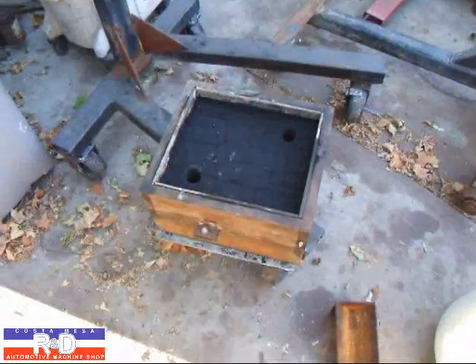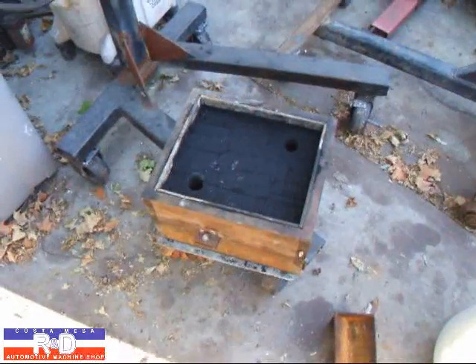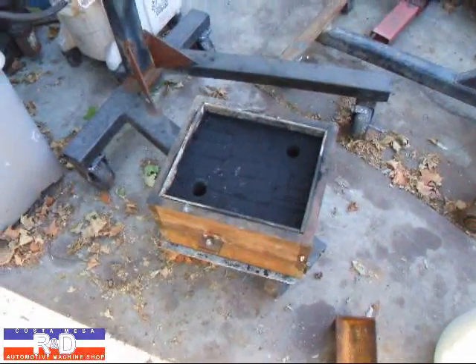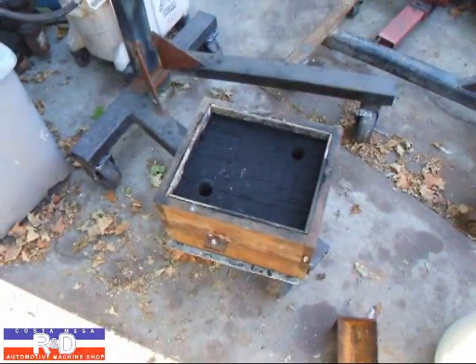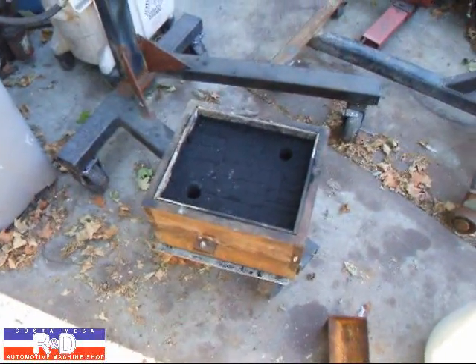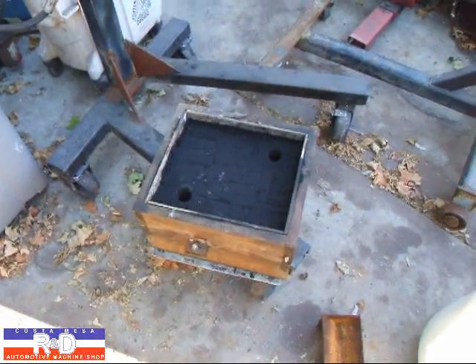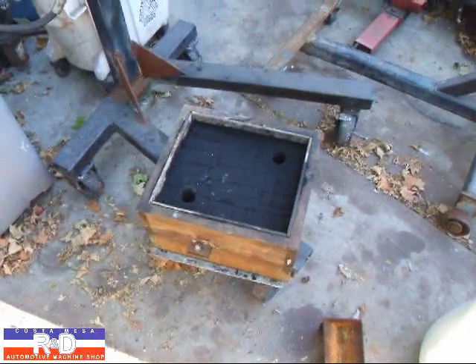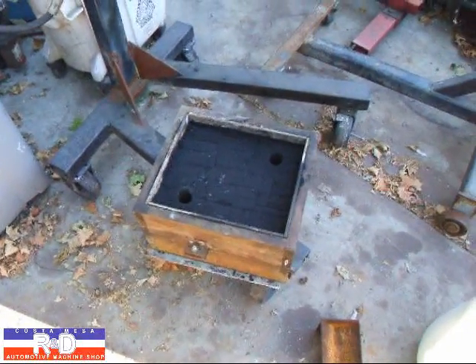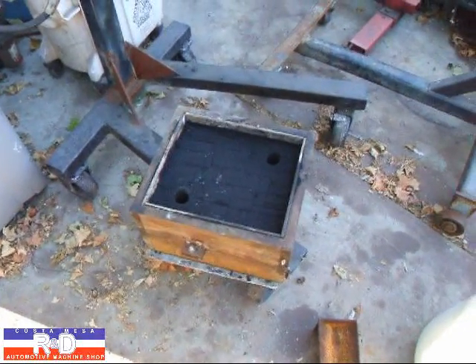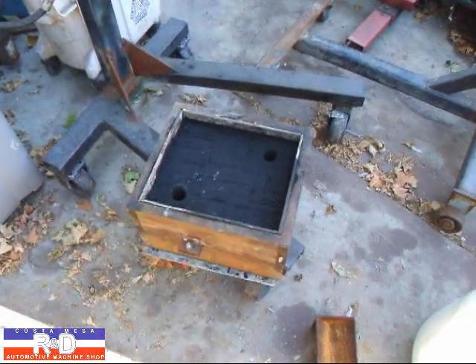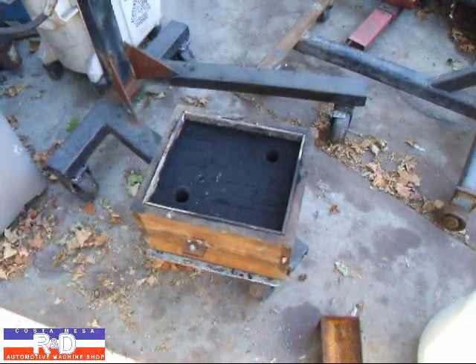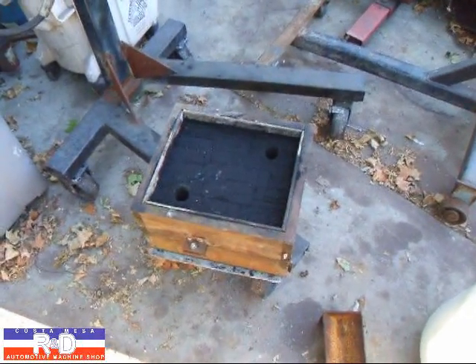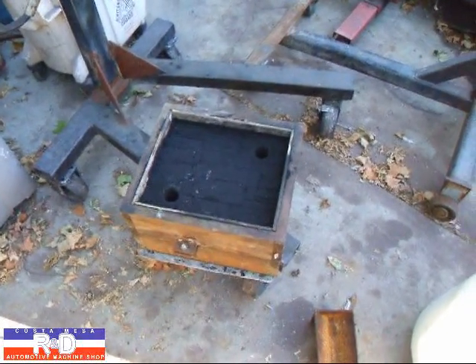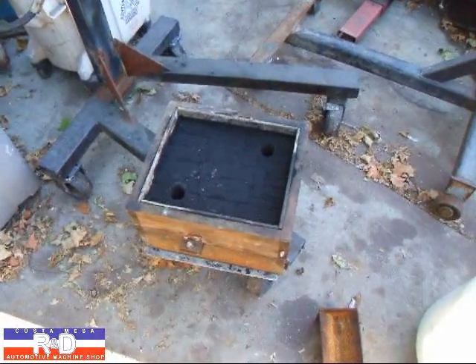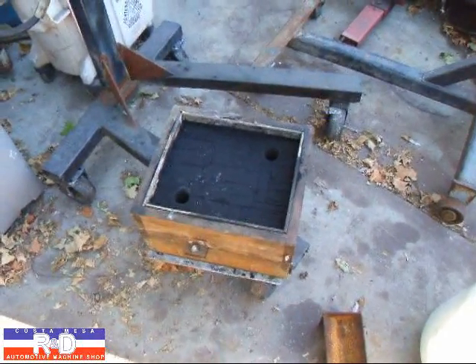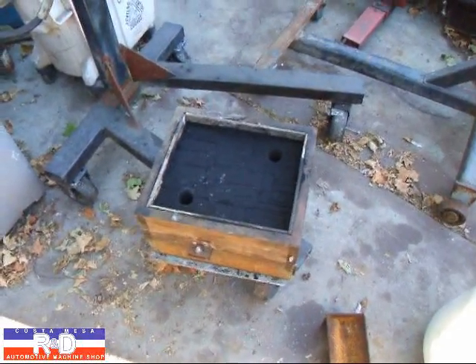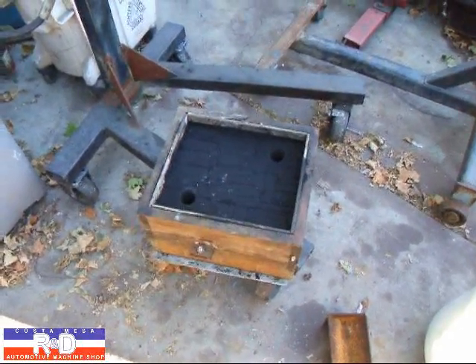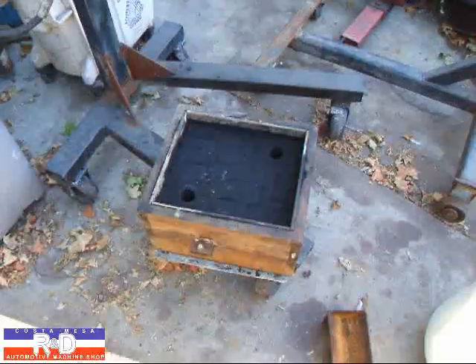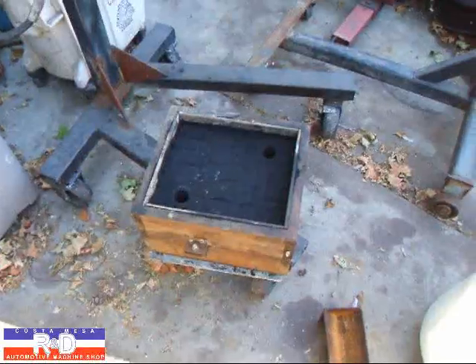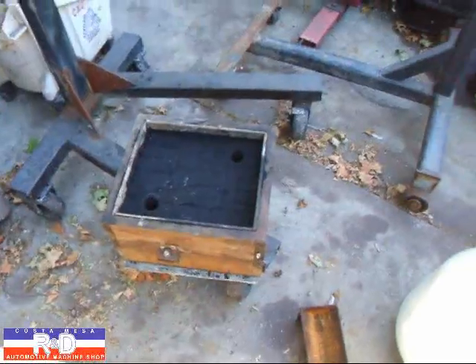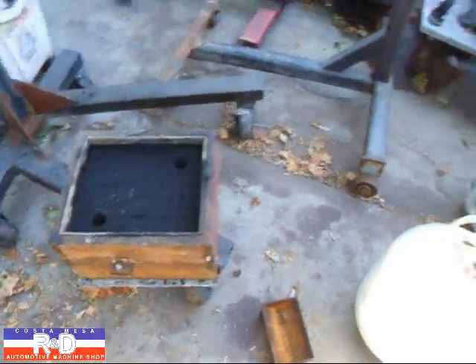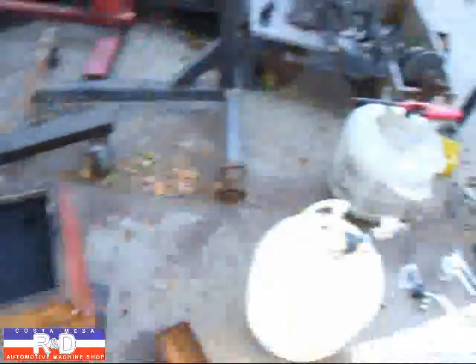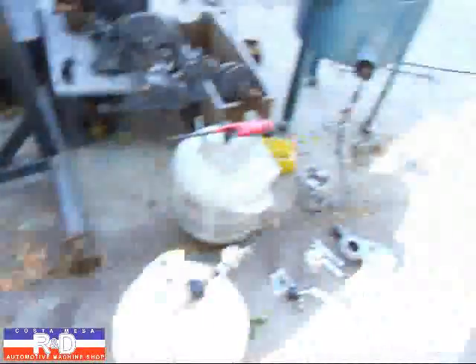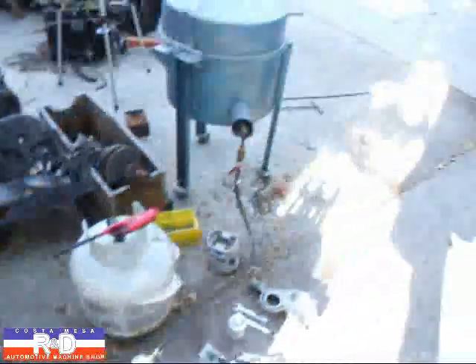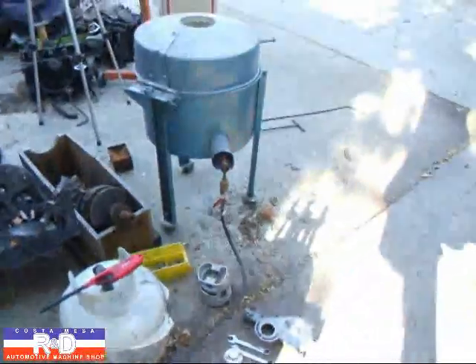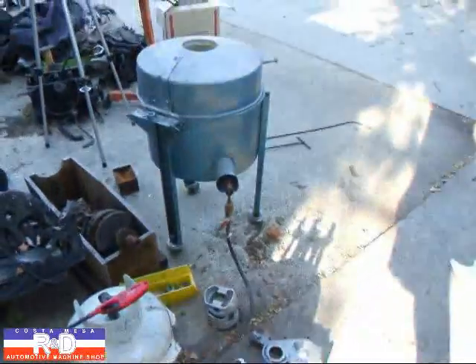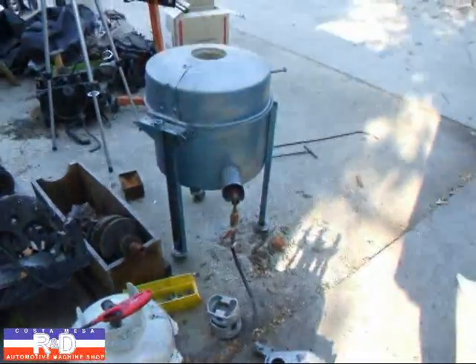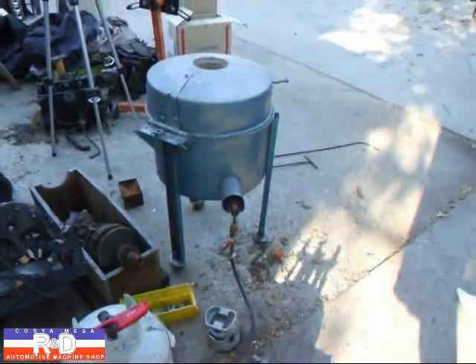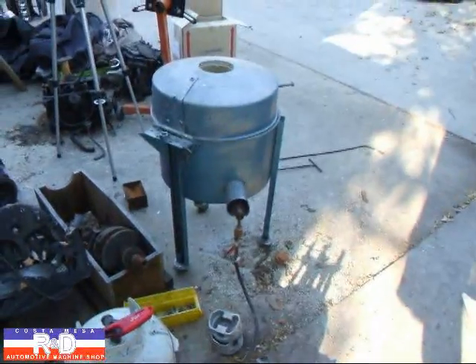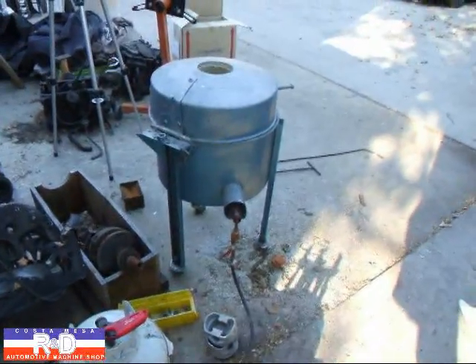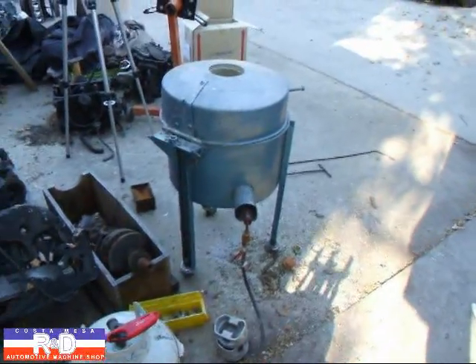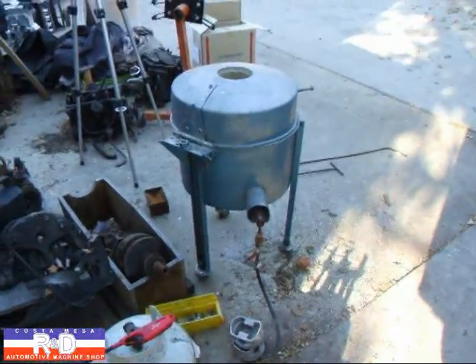We have our mold ready to go here and we're just about ready to pour the aluminum out of the pot.